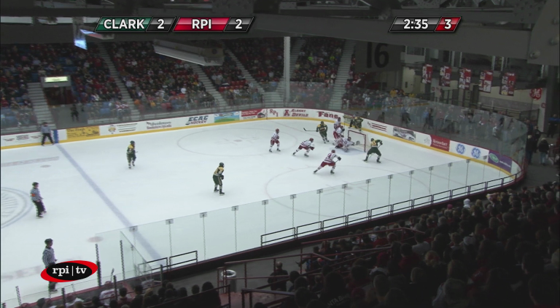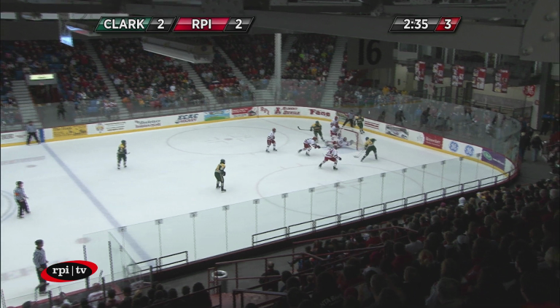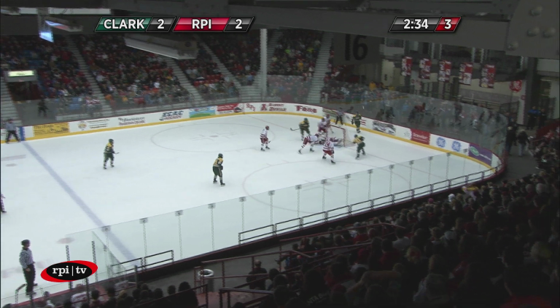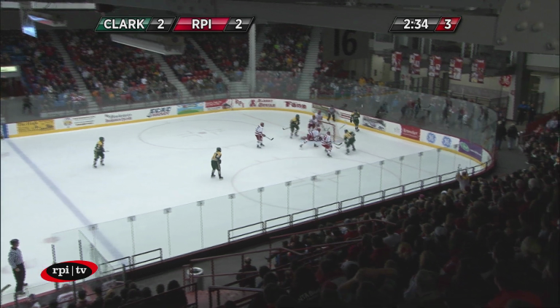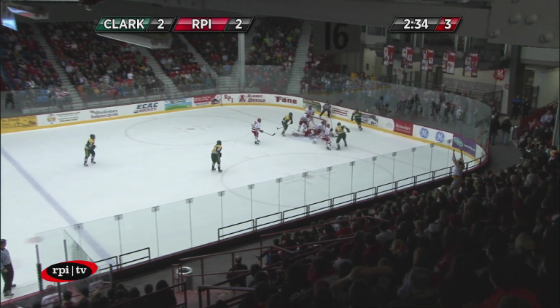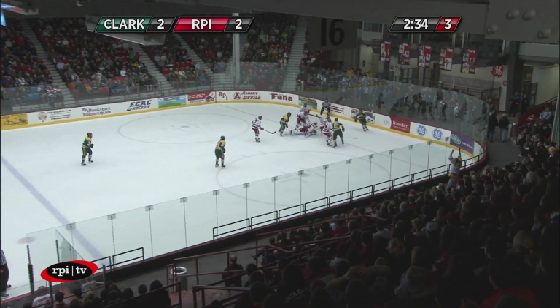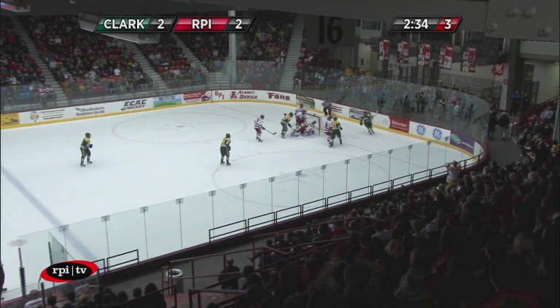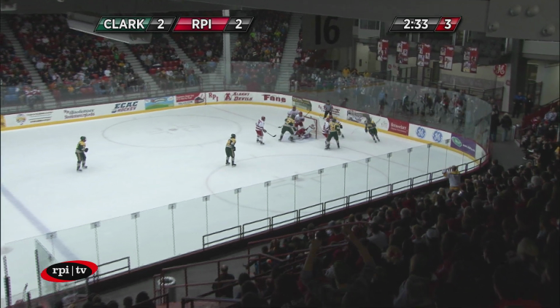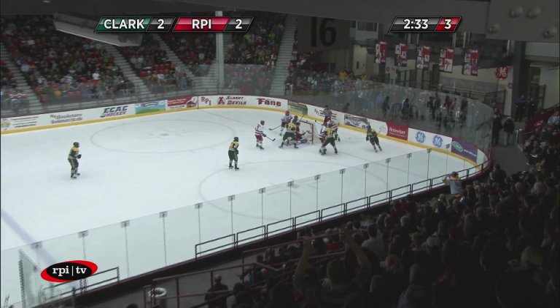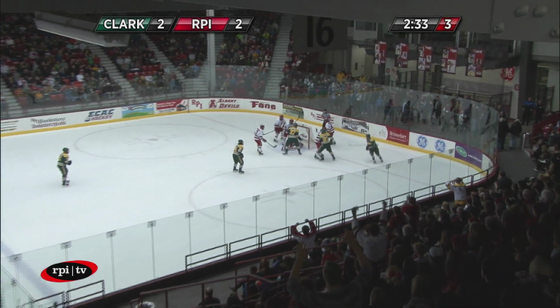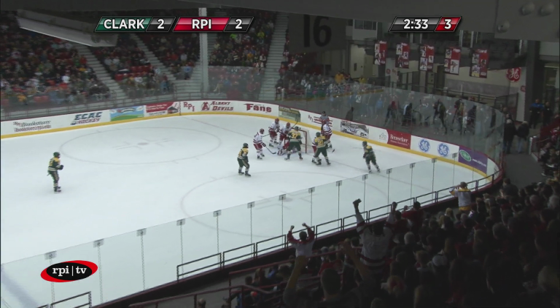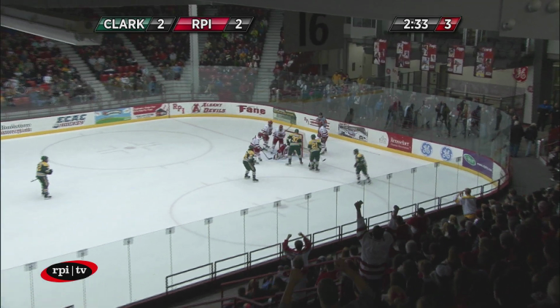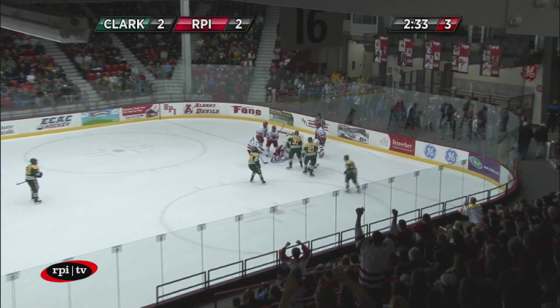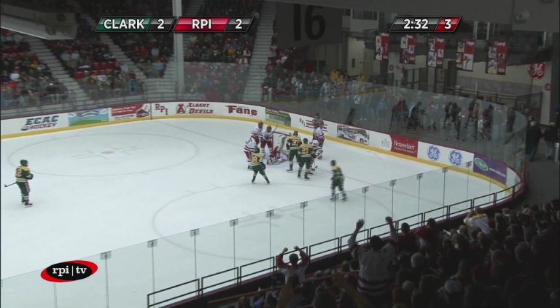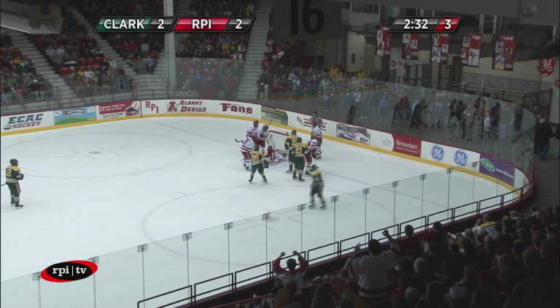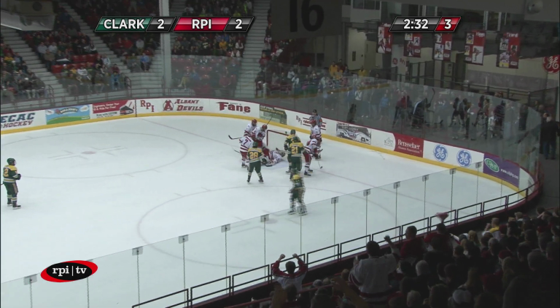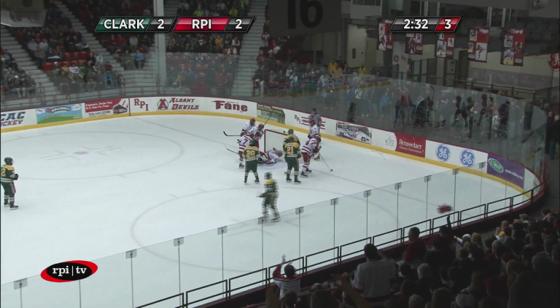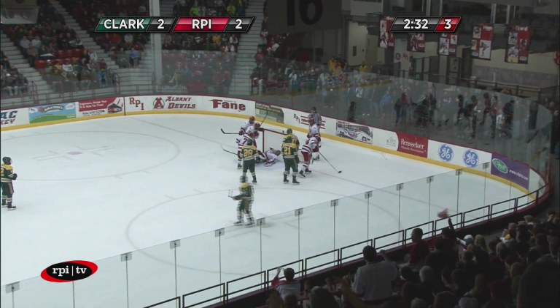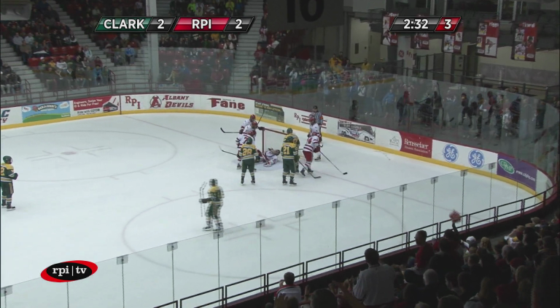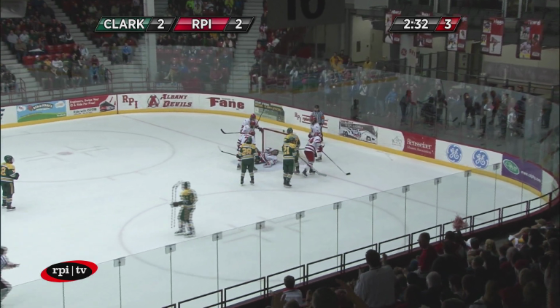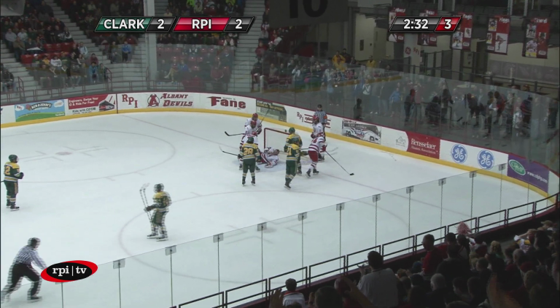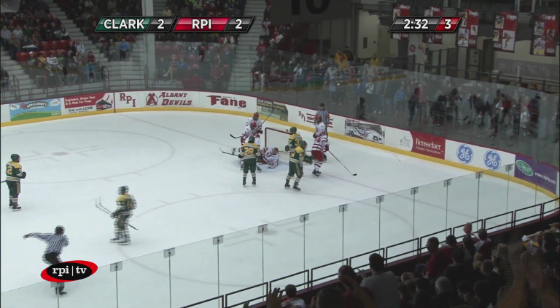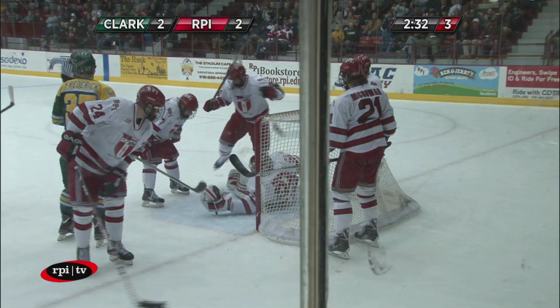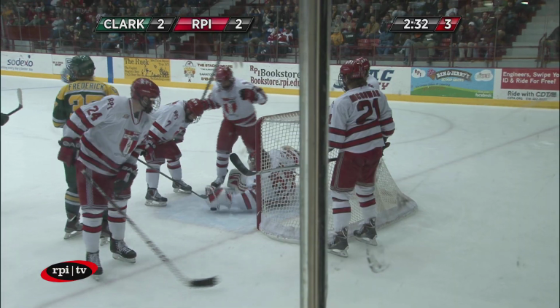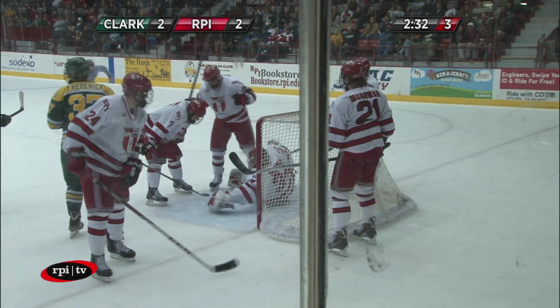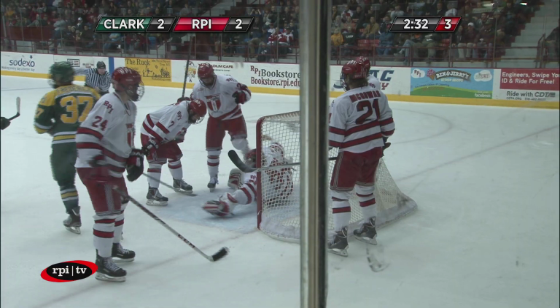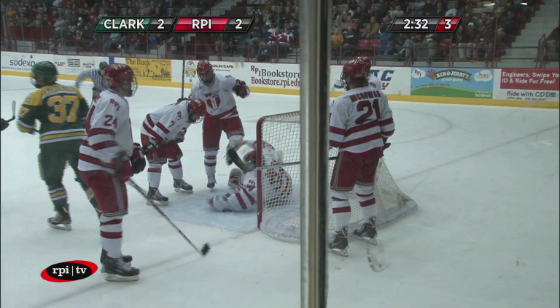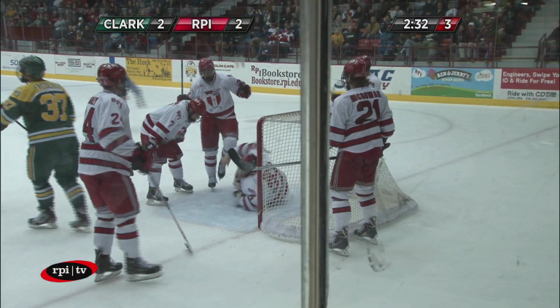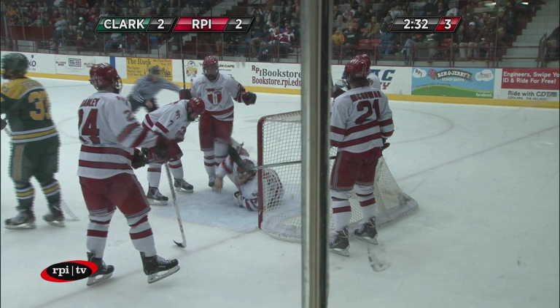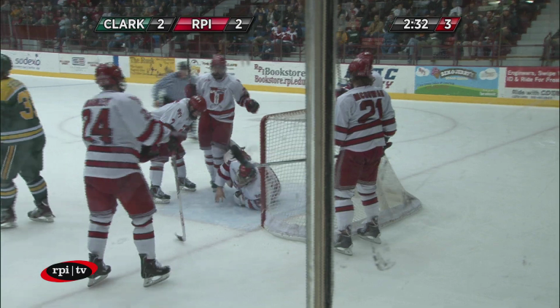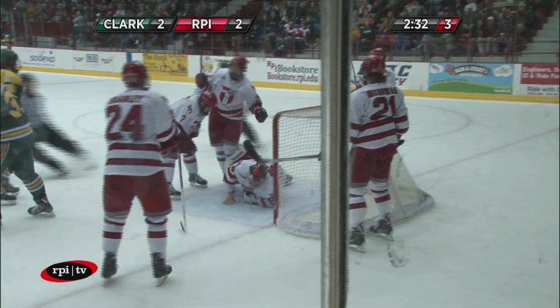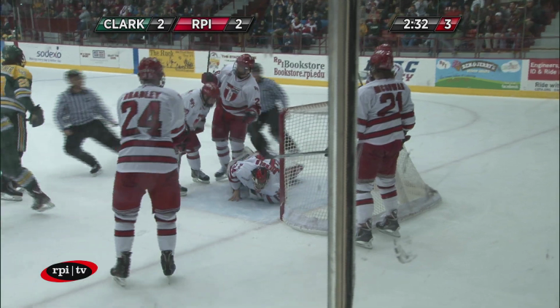Shot! Oh! Save! Leibold! Another shot! And where is it? Debold got his glove on that. Absolutely amazing.